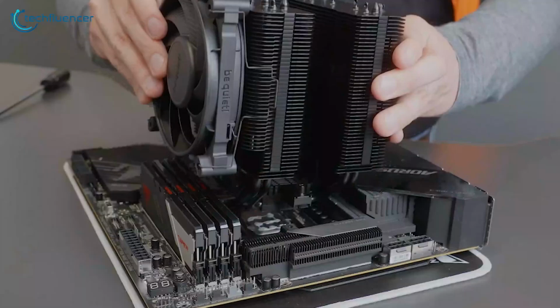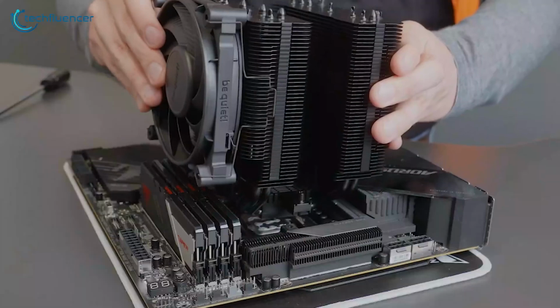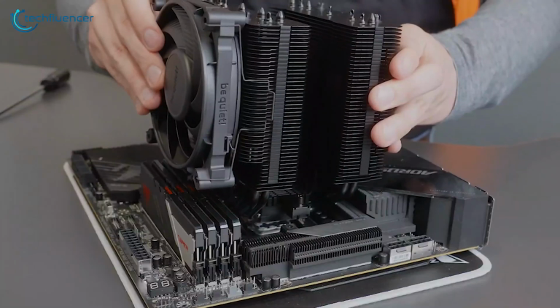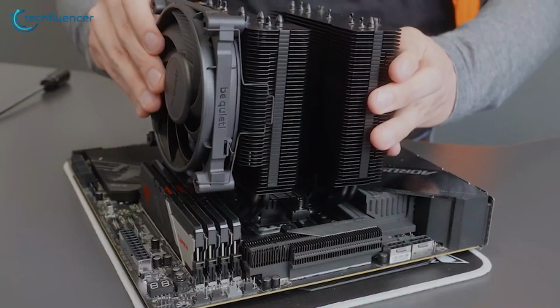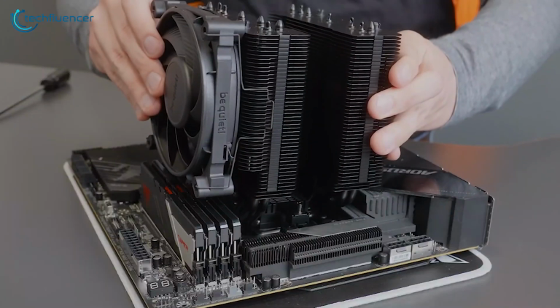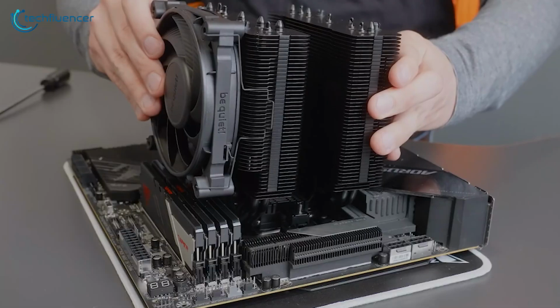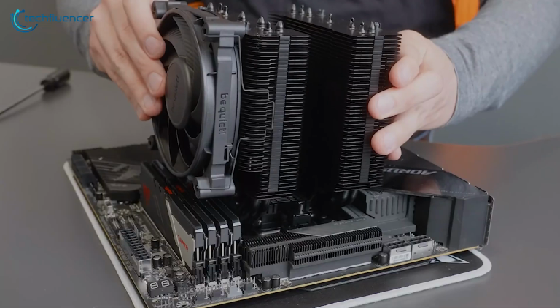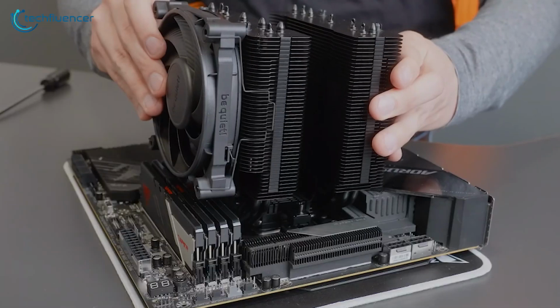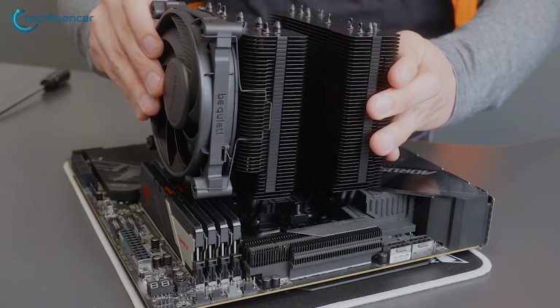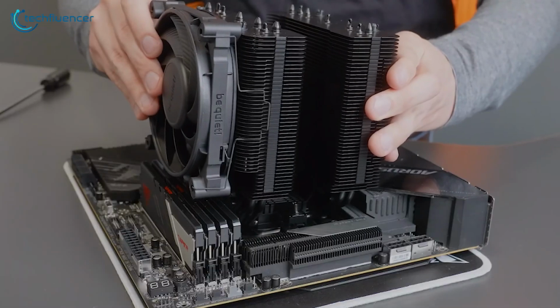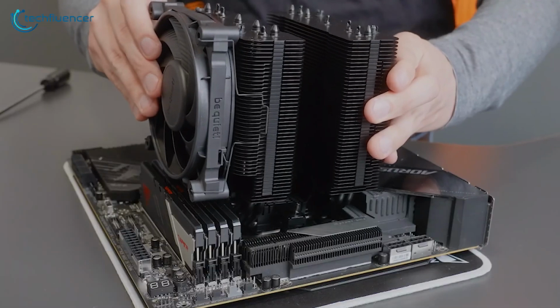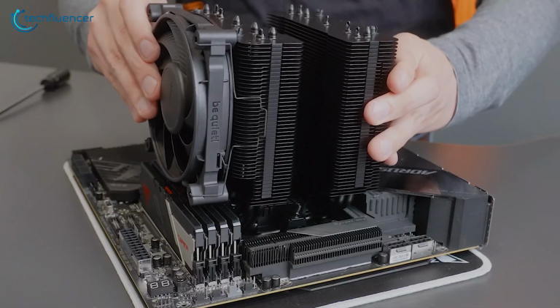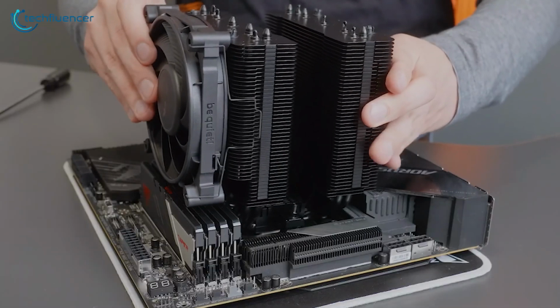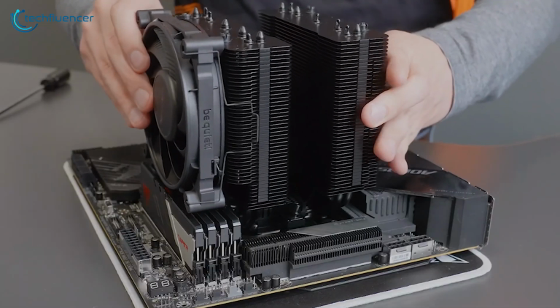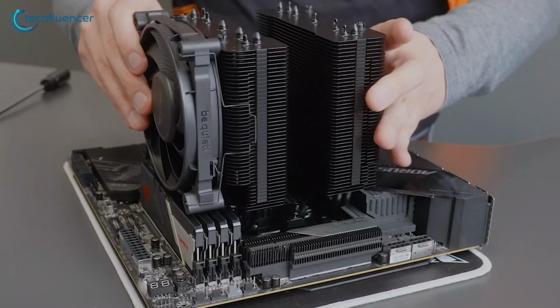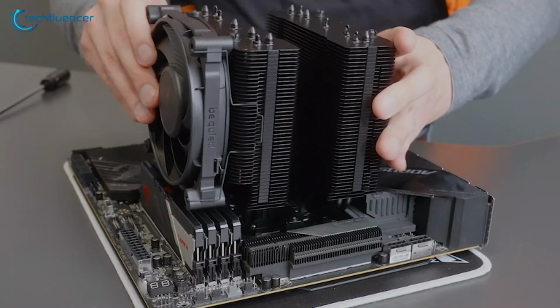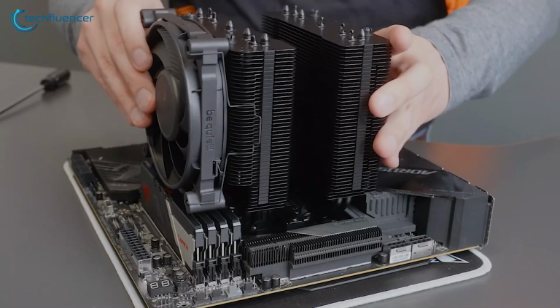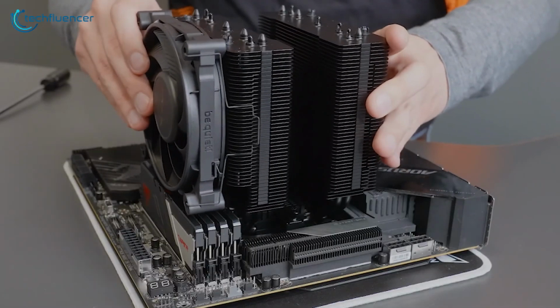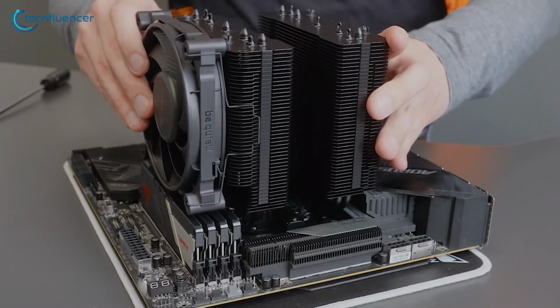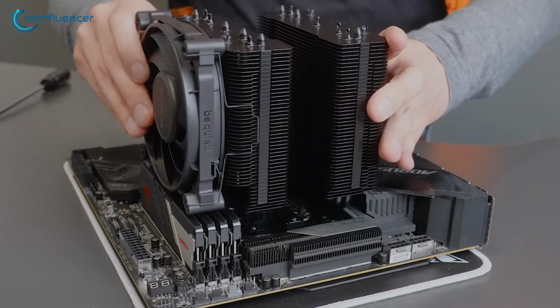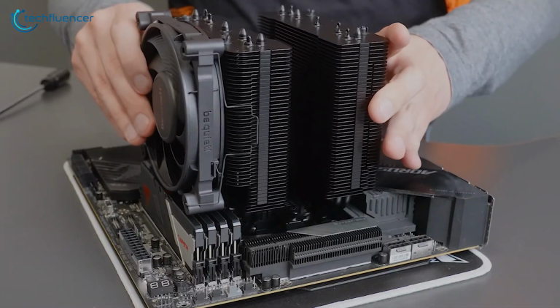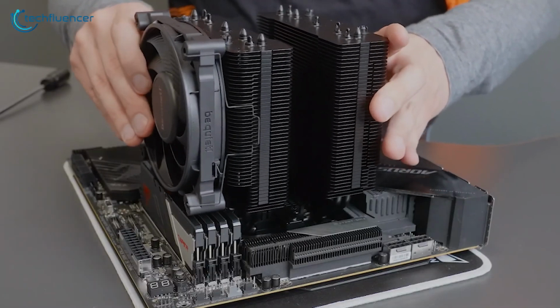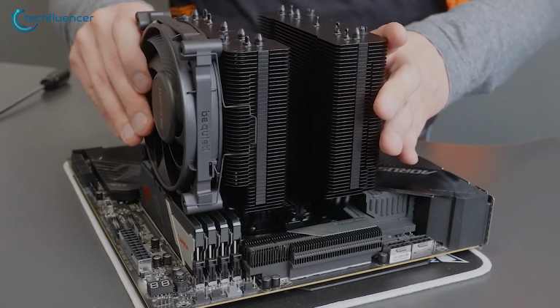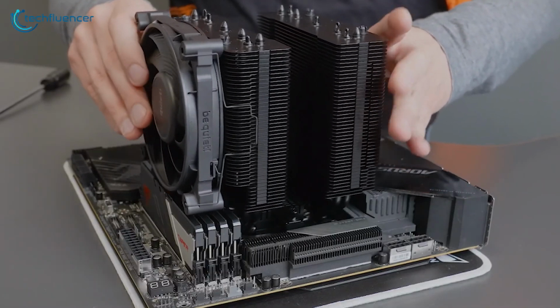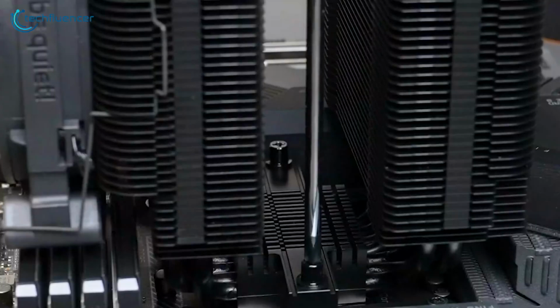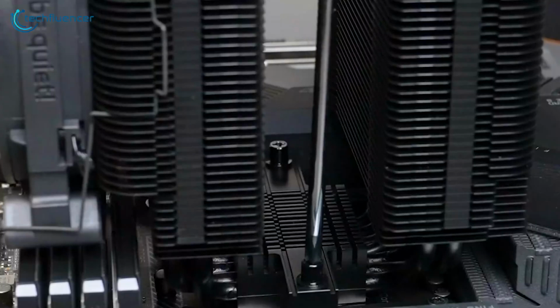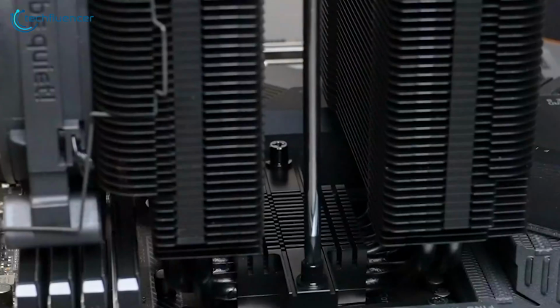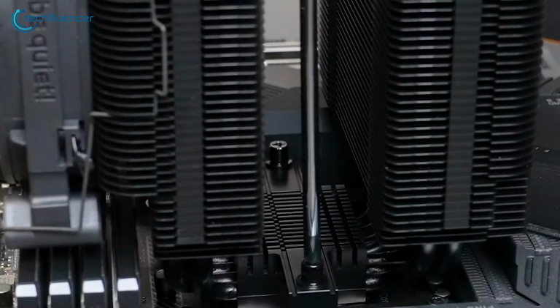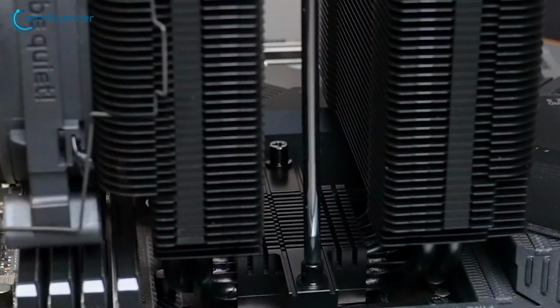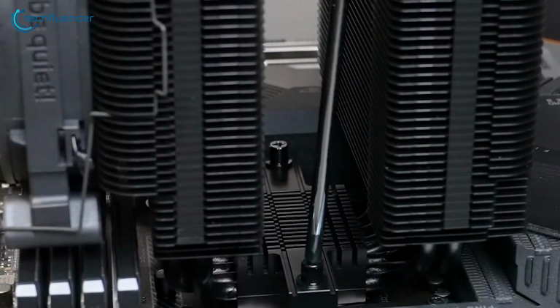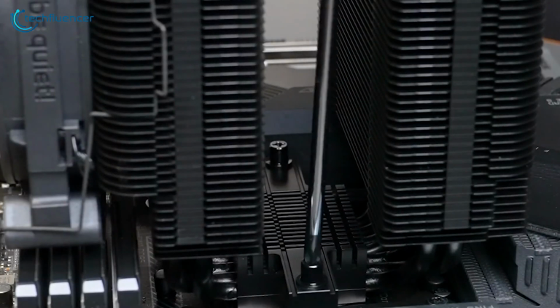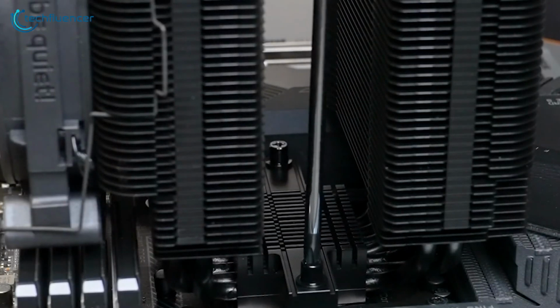So if you value a blend of performance, quietness, and aesthetics, the Dark Rock Pro 5 is a justified option.